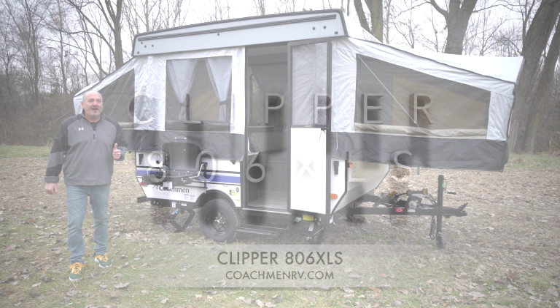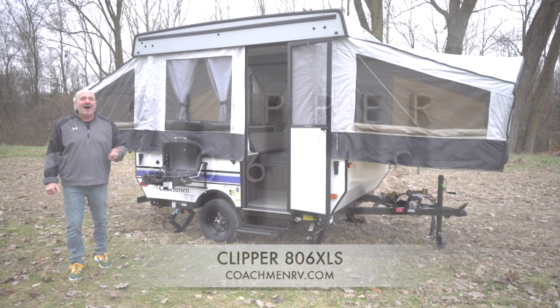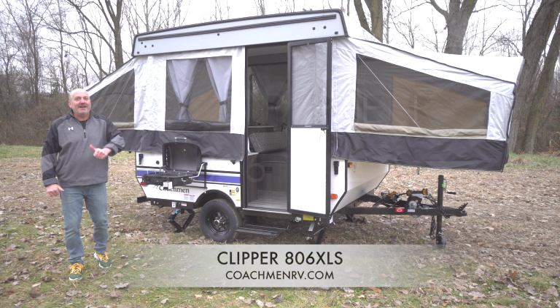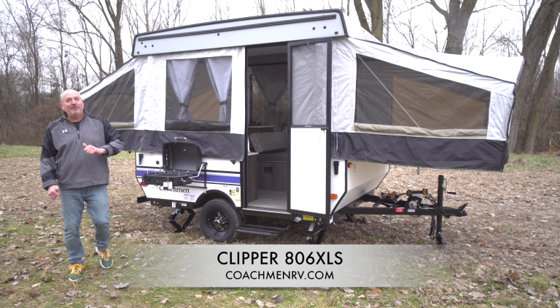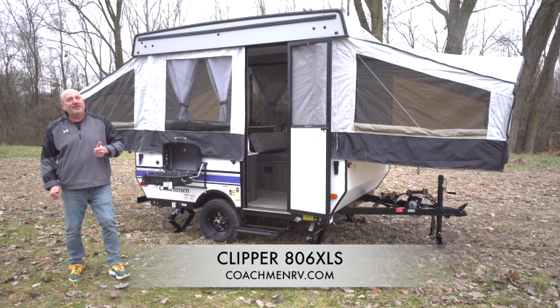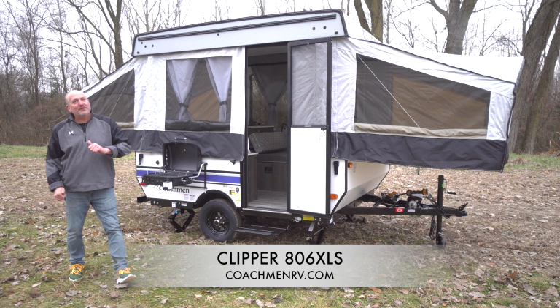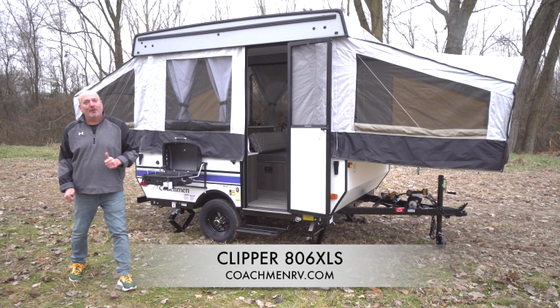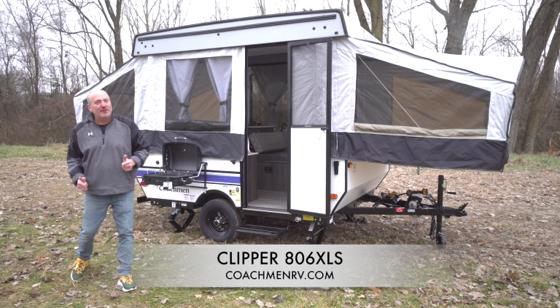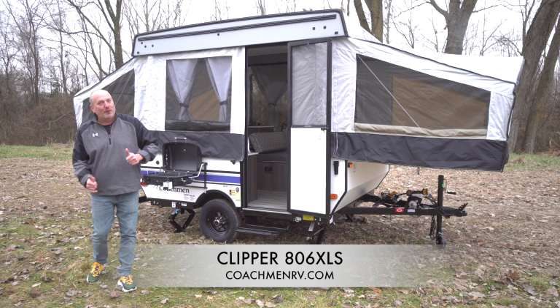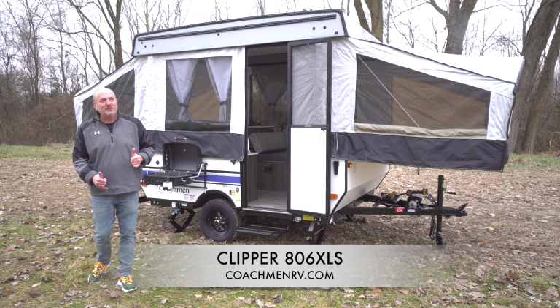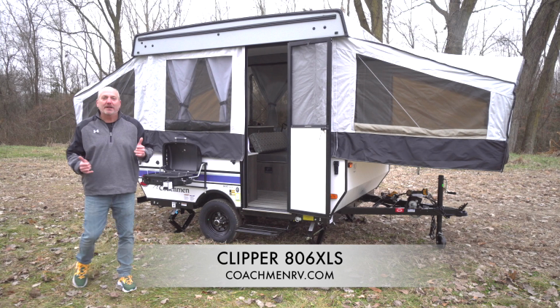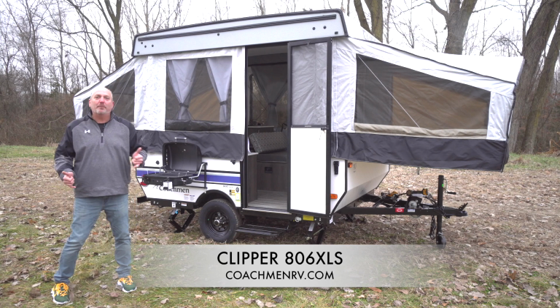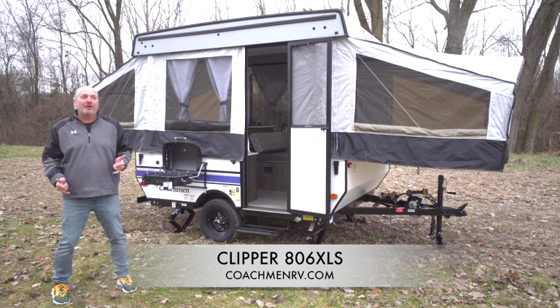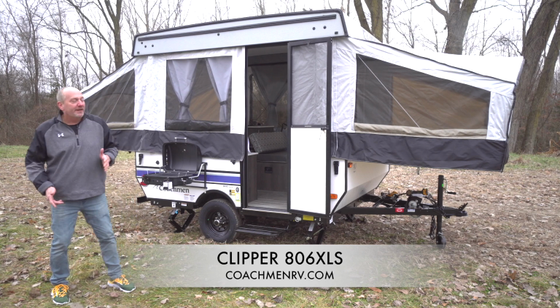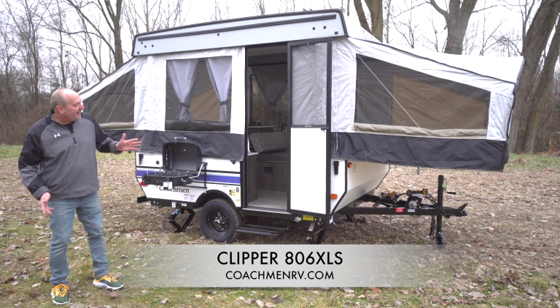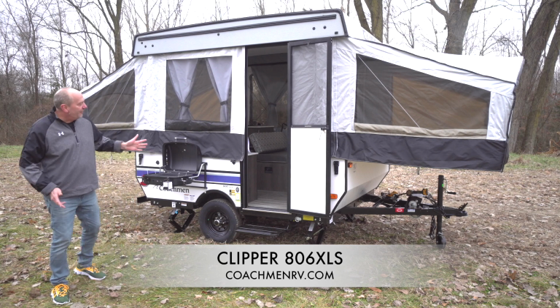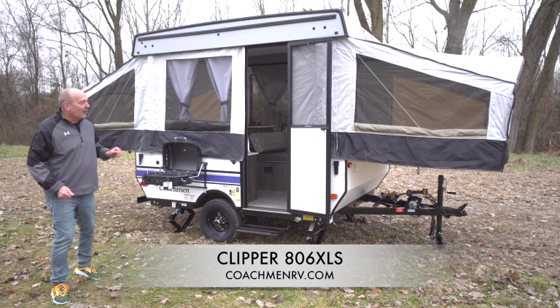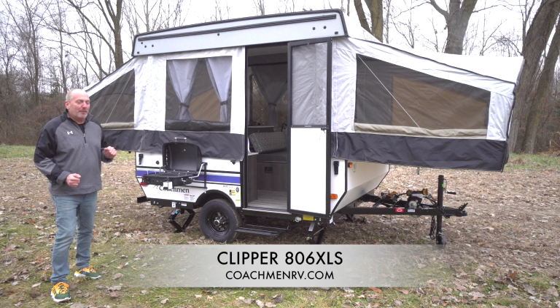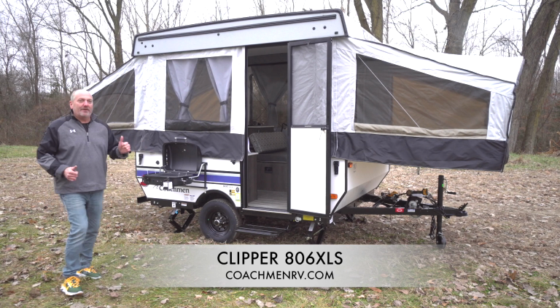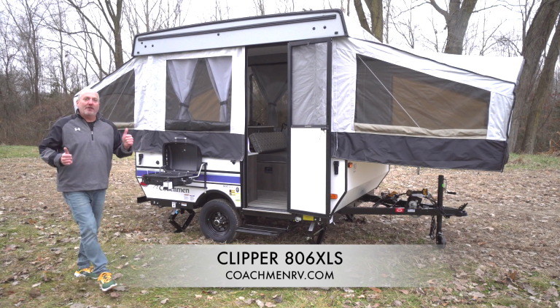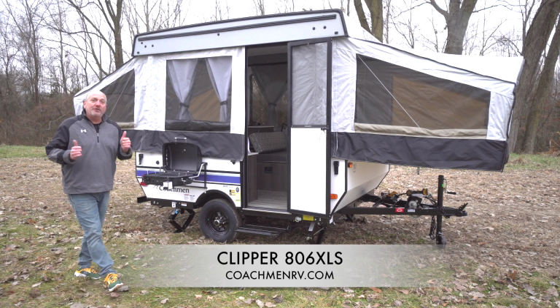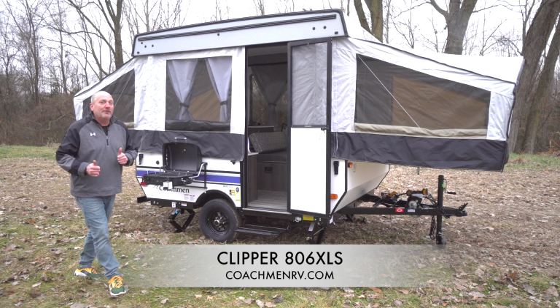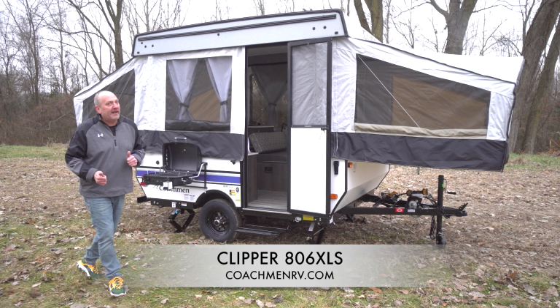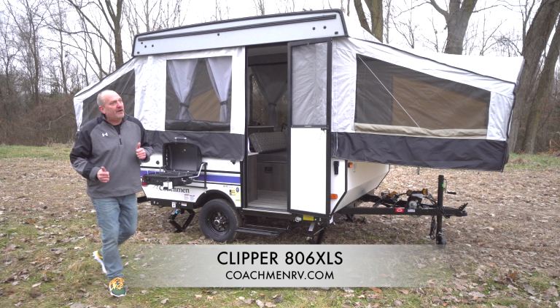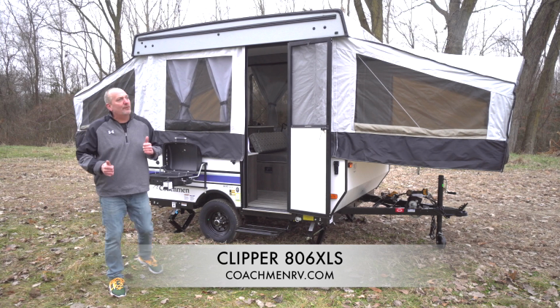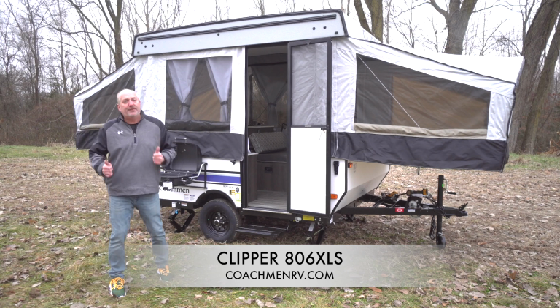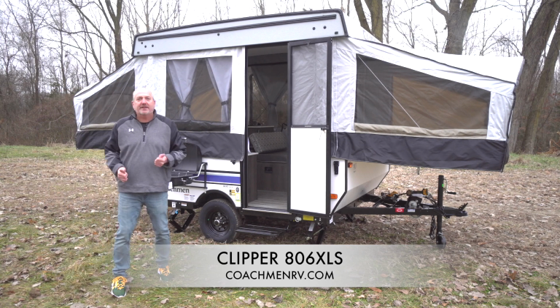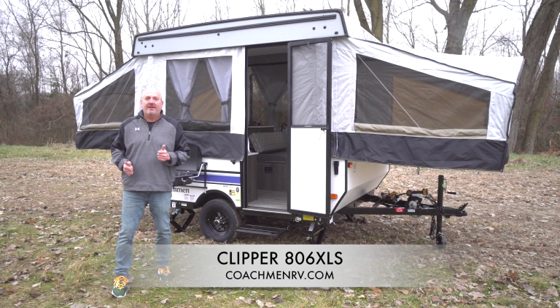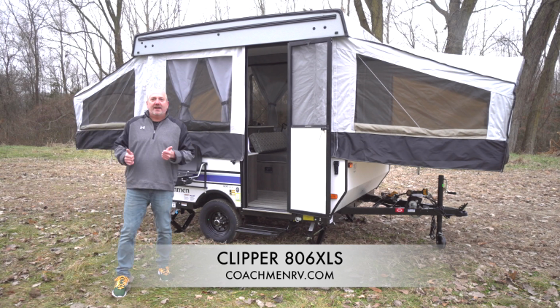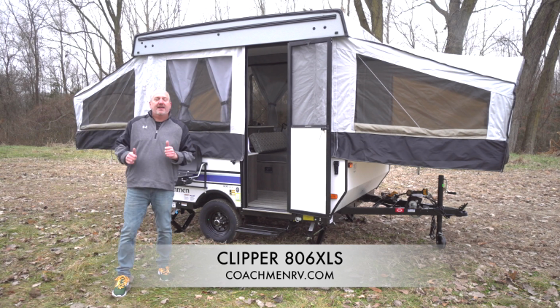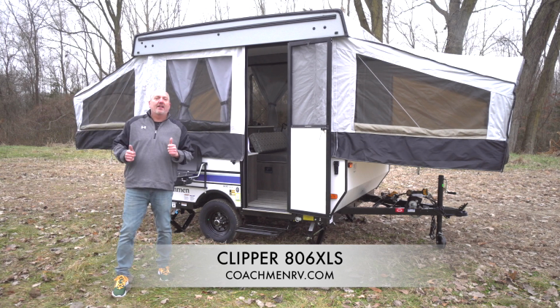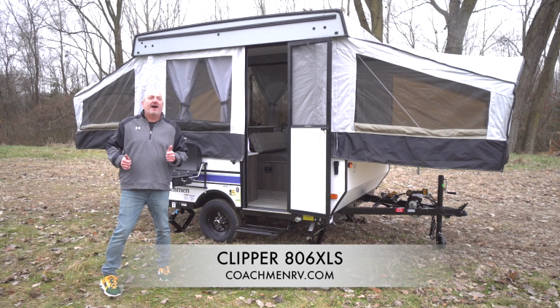Hi, I'm Tim Turlop with Coachman Clipper, here to talk about our new 806 XLS.